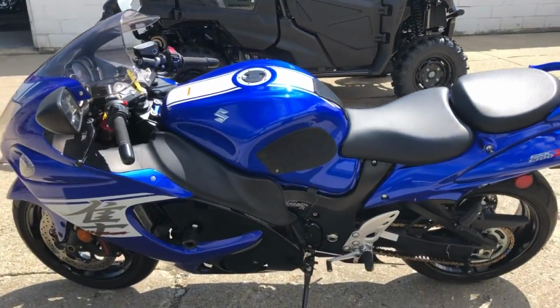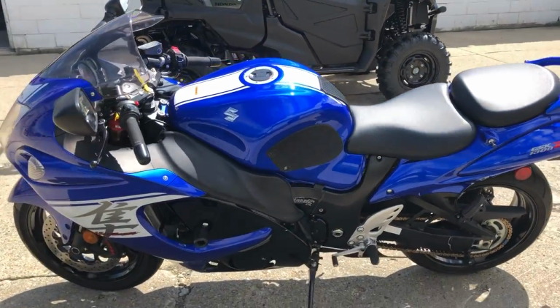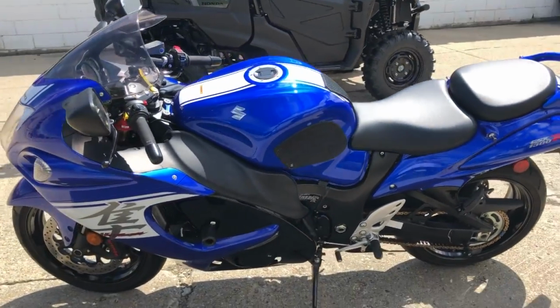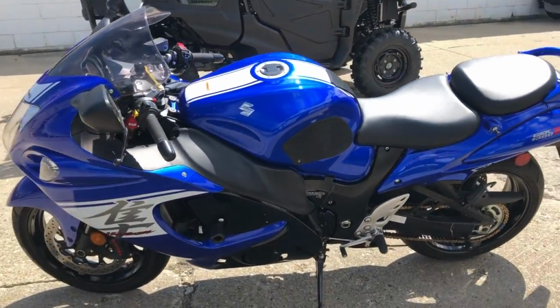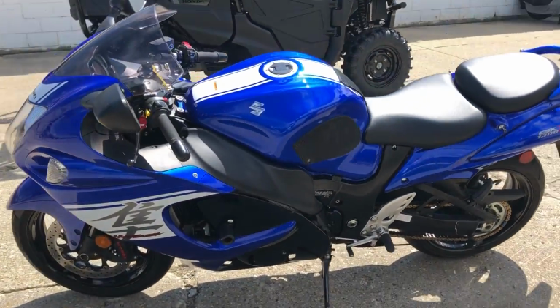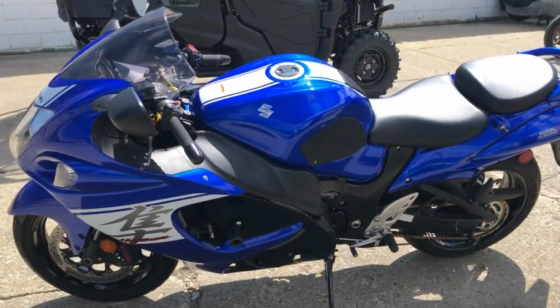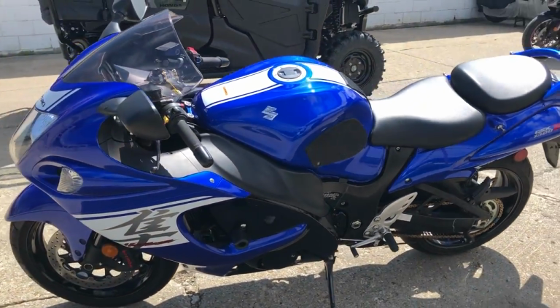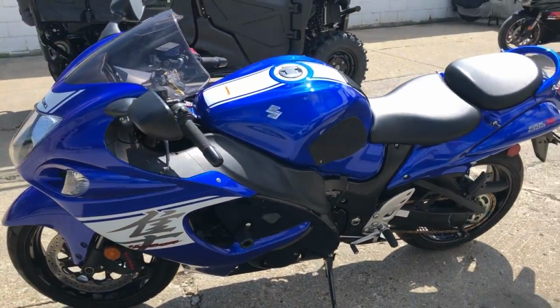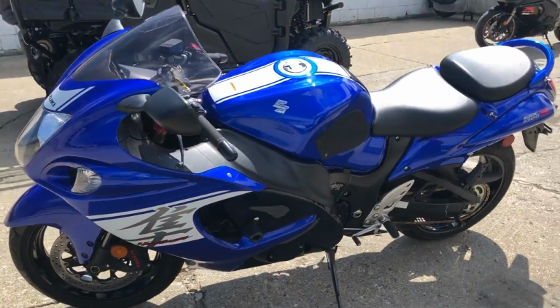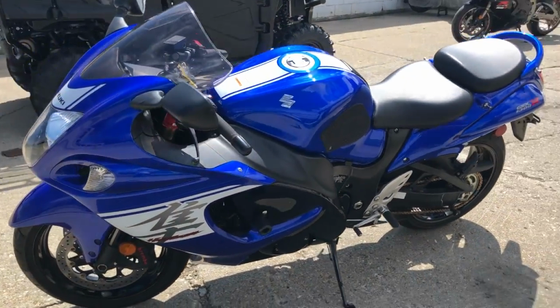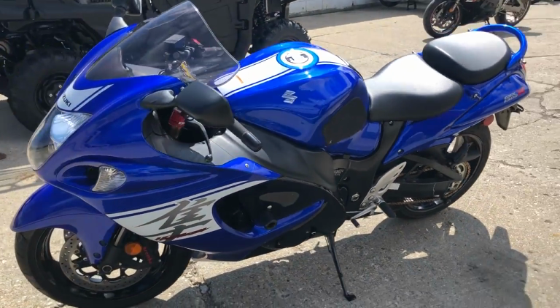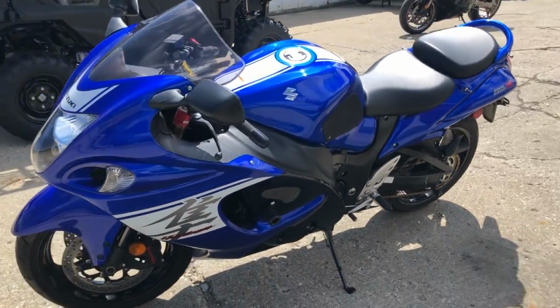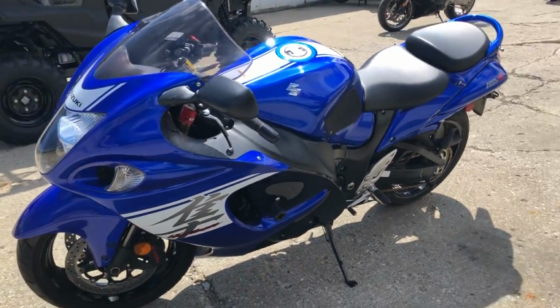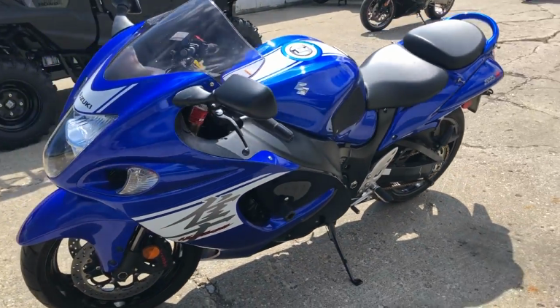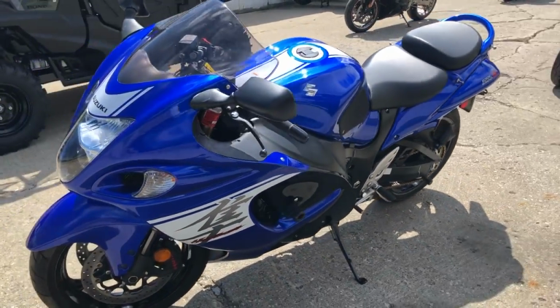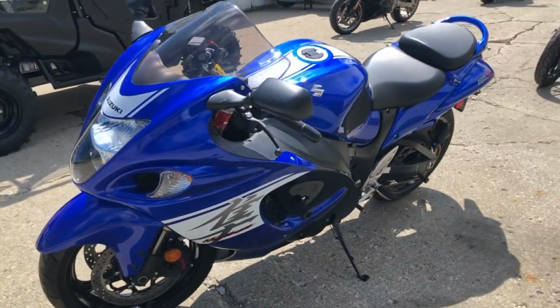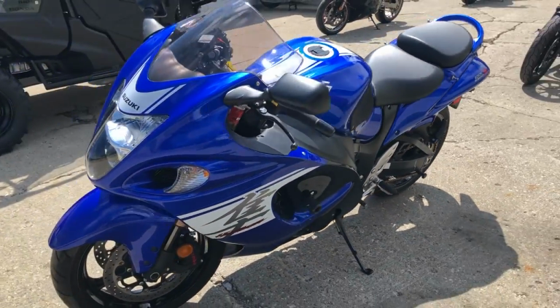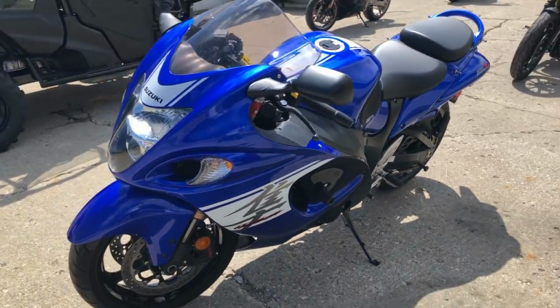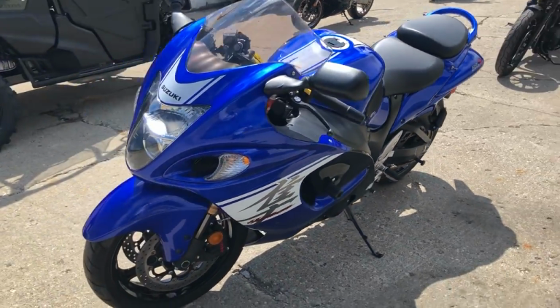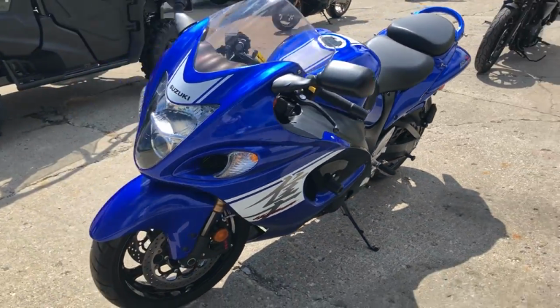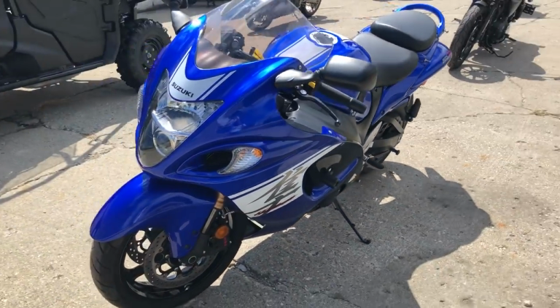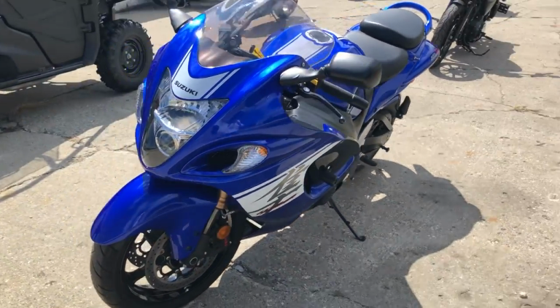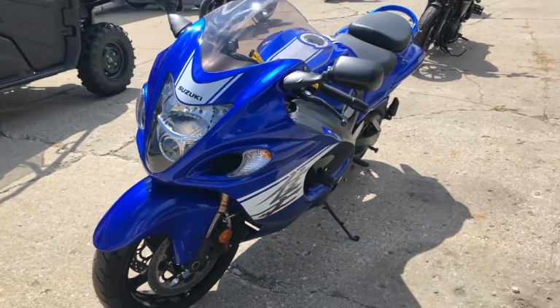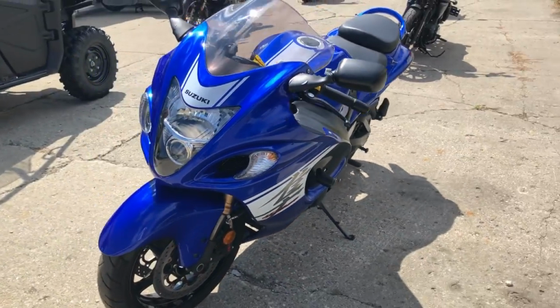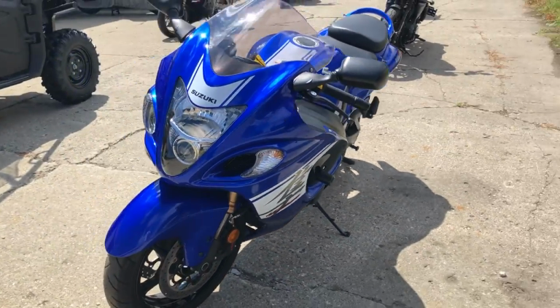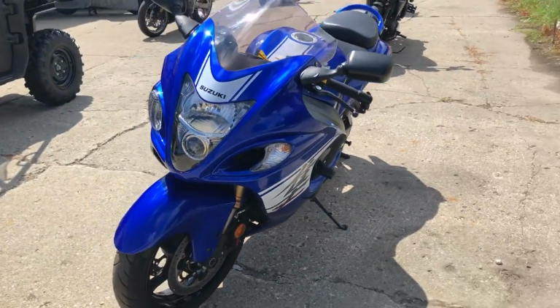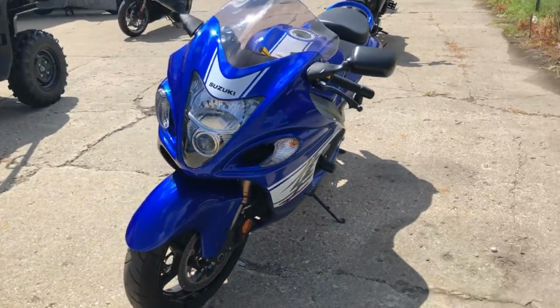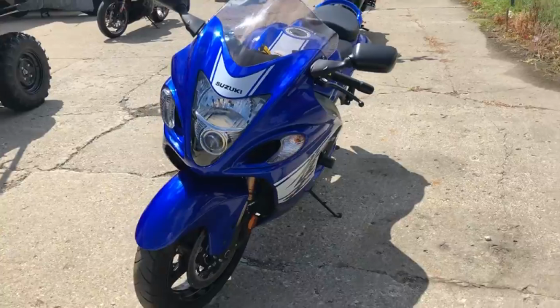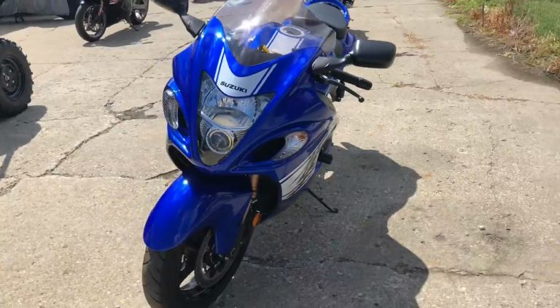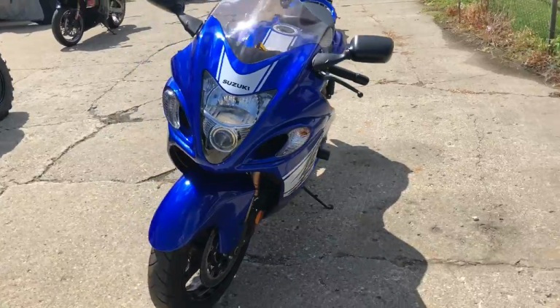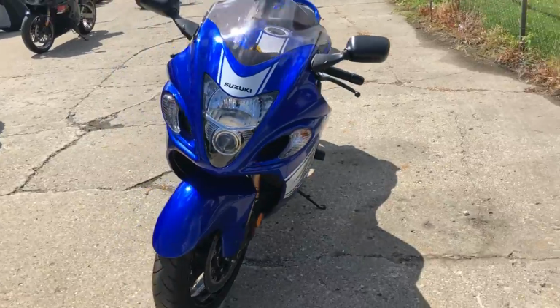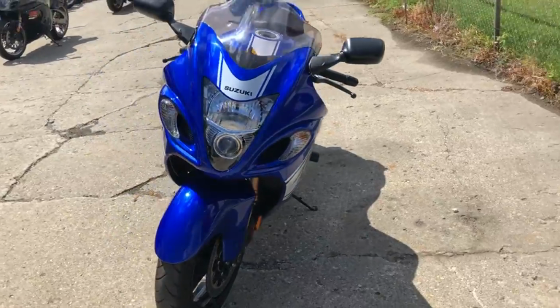This one has frame sliders, Yoshimura Alpha exhaust, and was just serviced at a factory authorized Suzuki dealership.